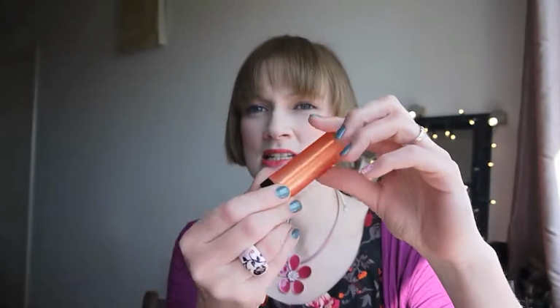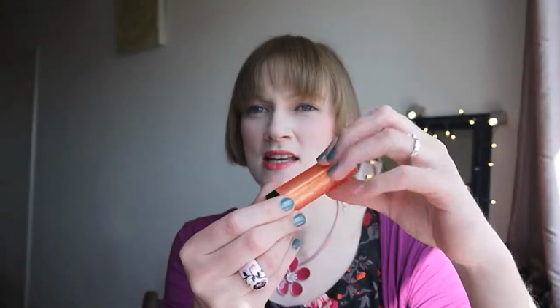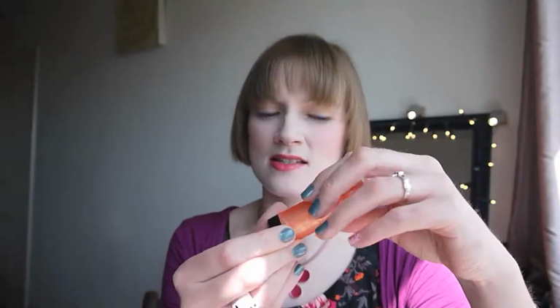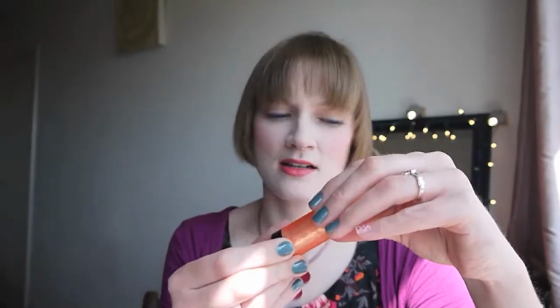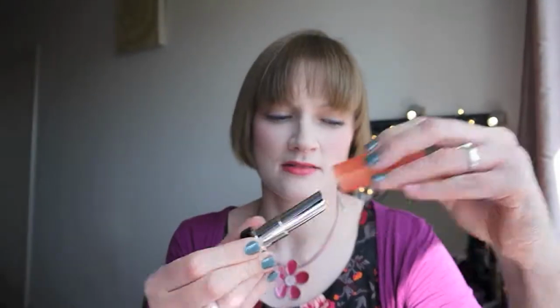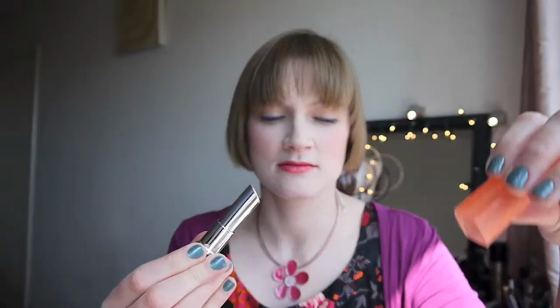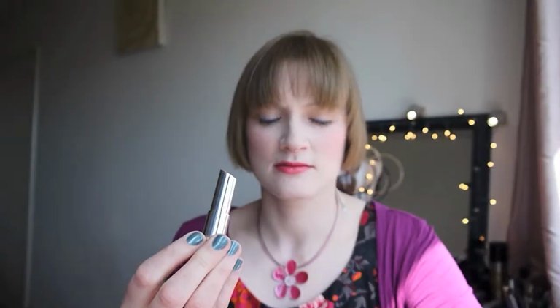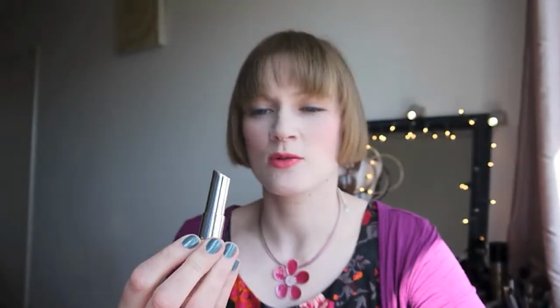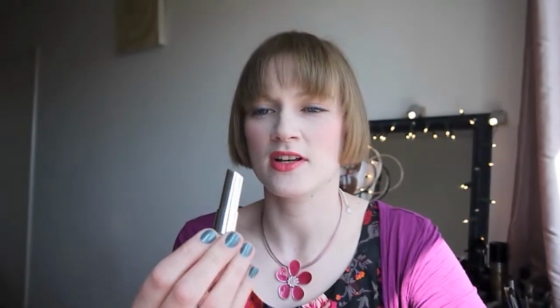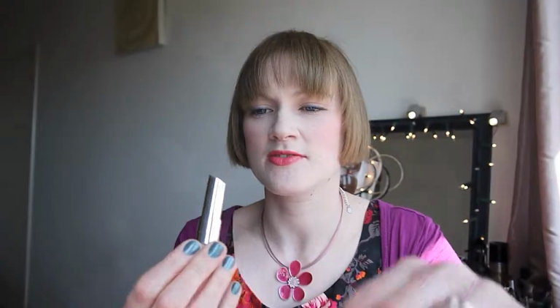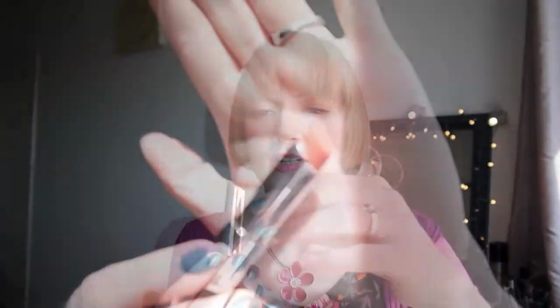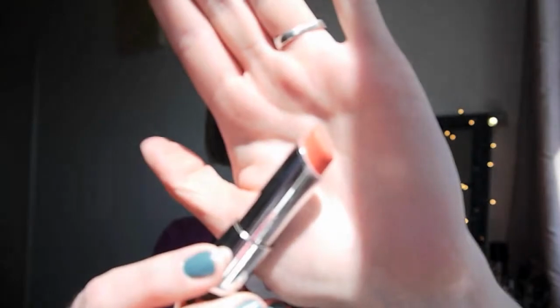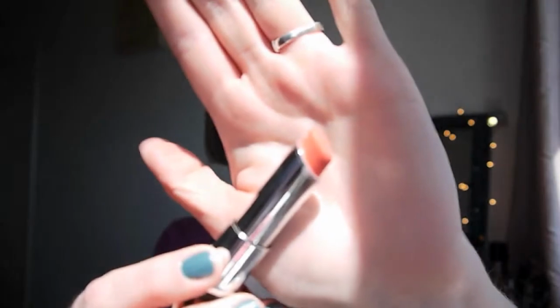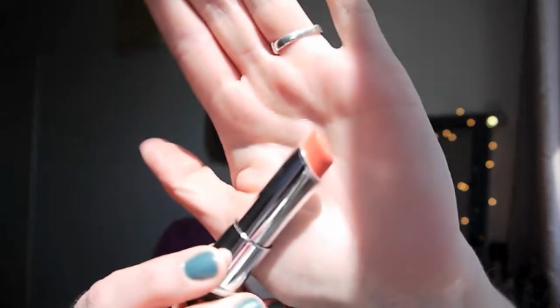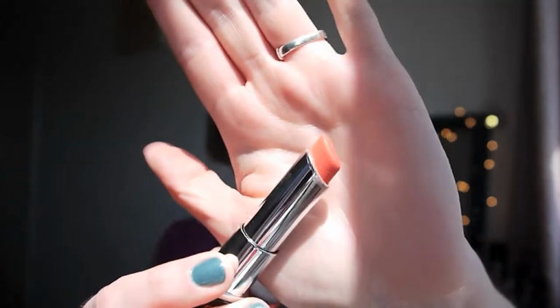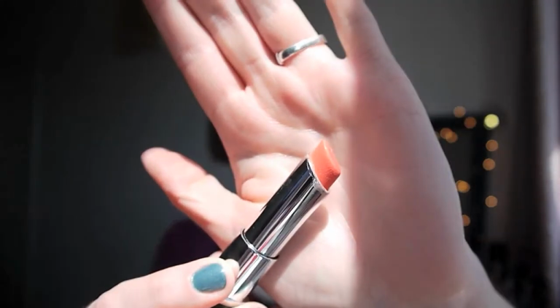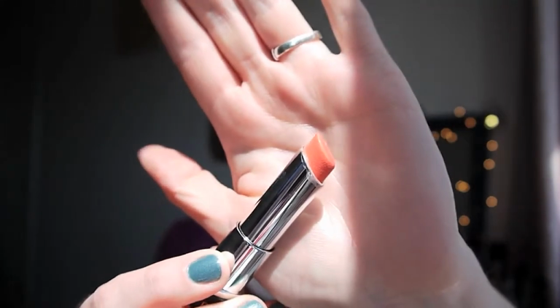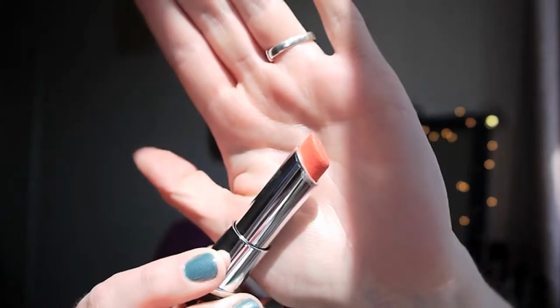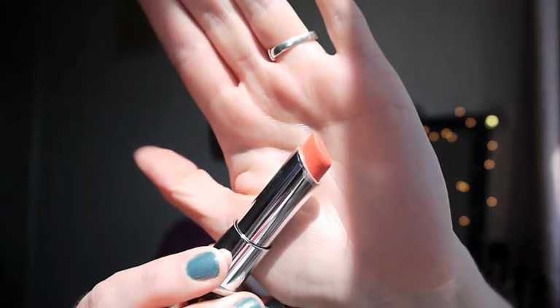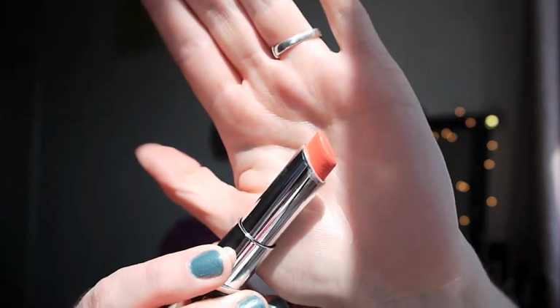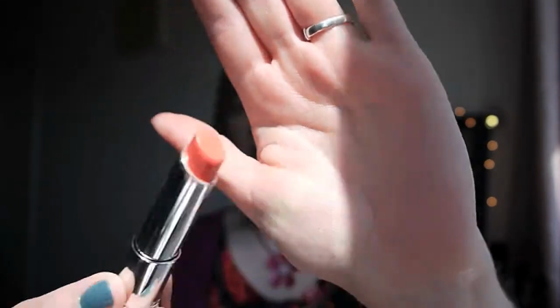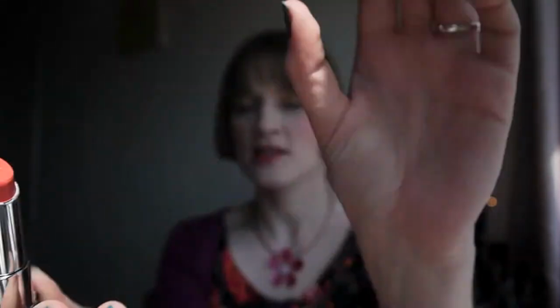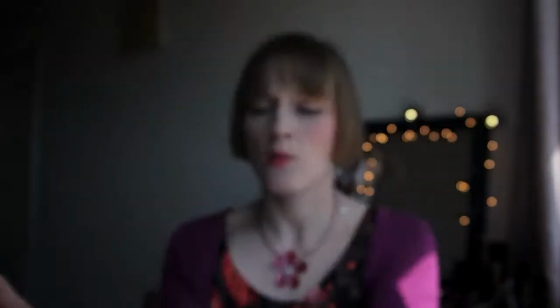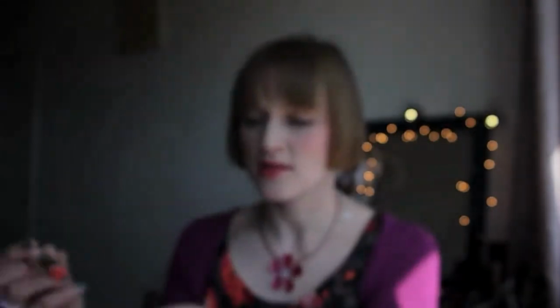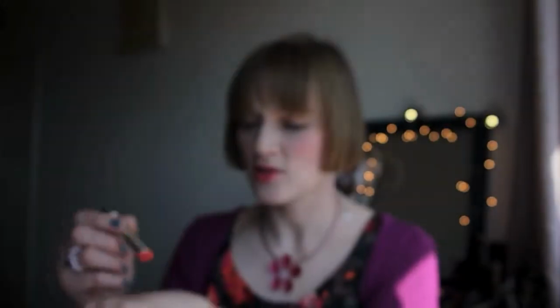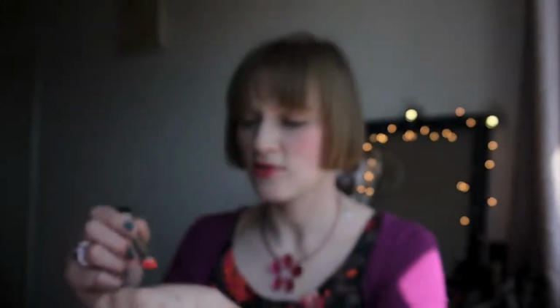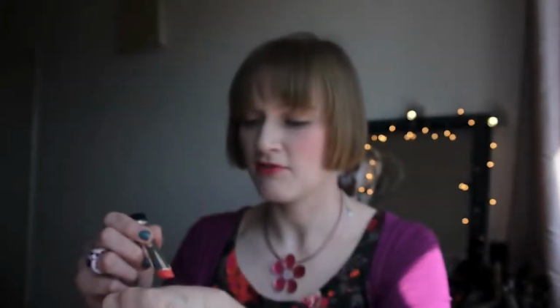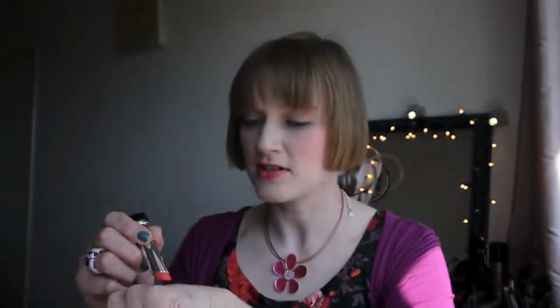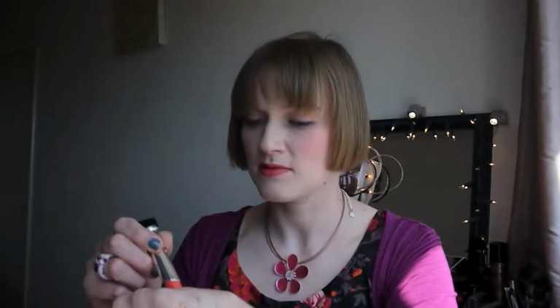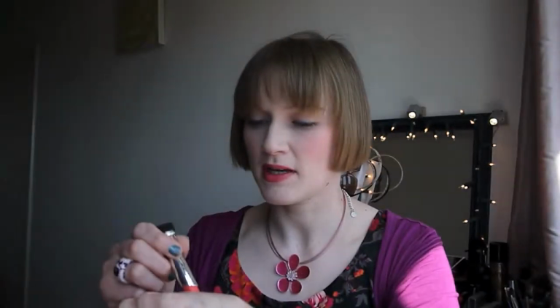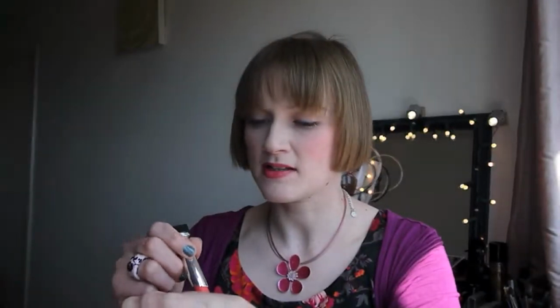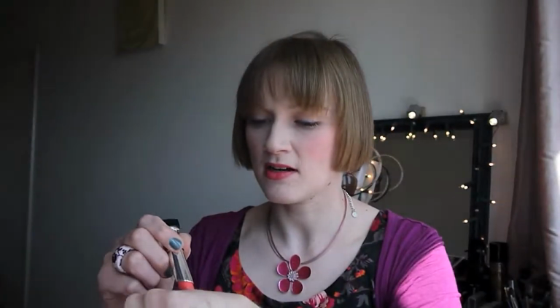I like that the lid indicates the color — always very useful. So we'll start with Juicy Papaya. I initially wasn't overly fussed by this color.